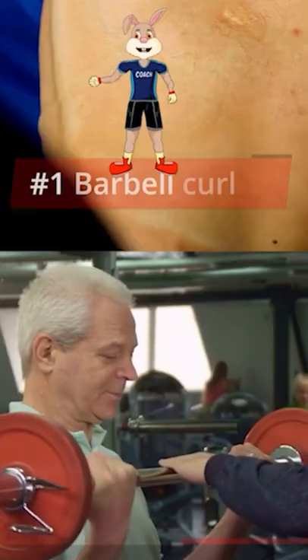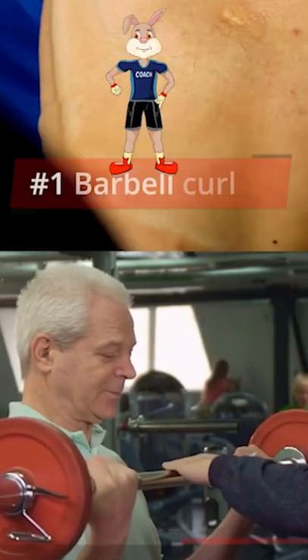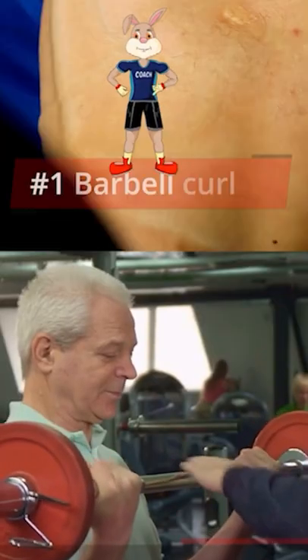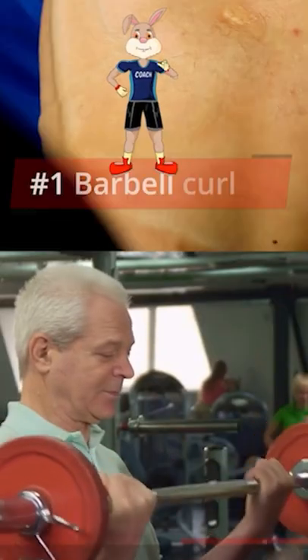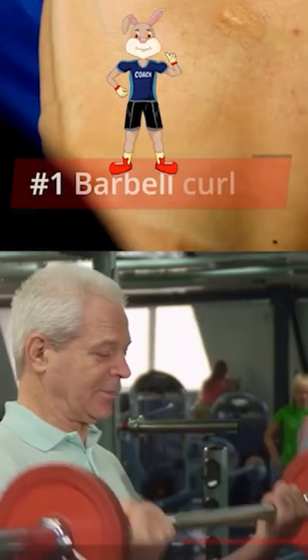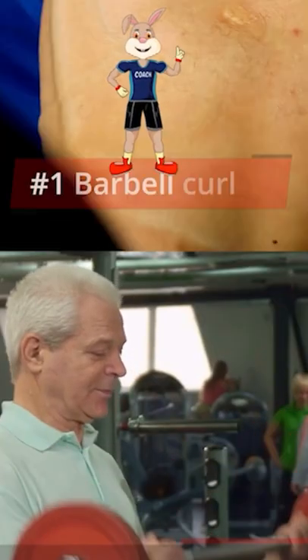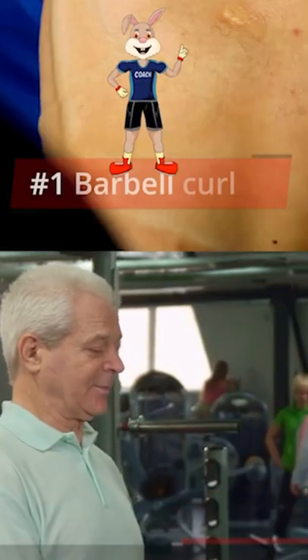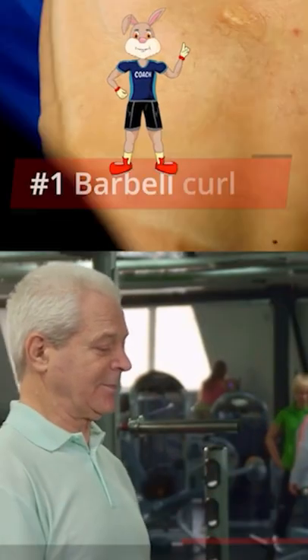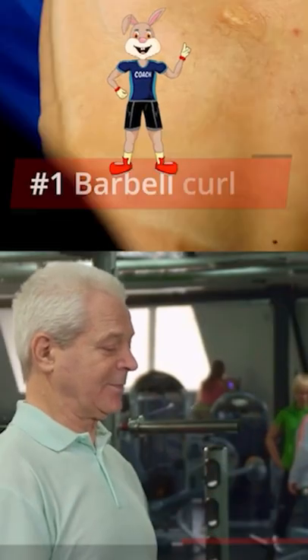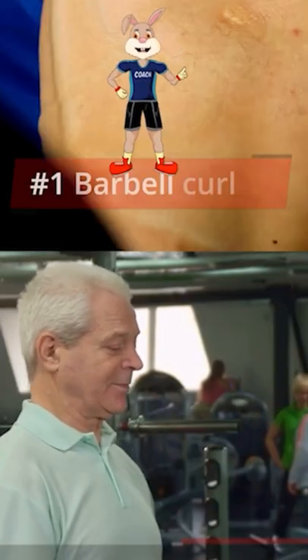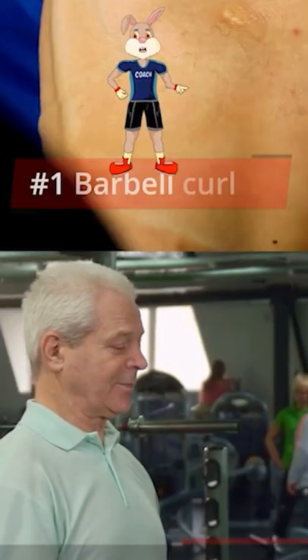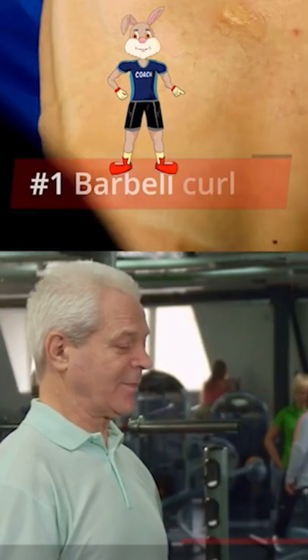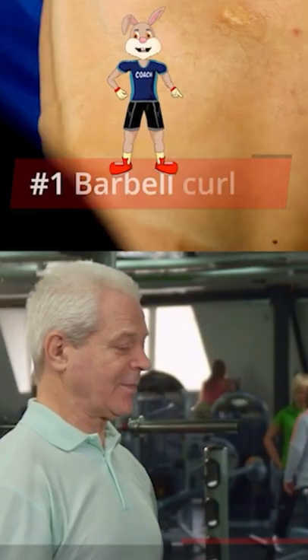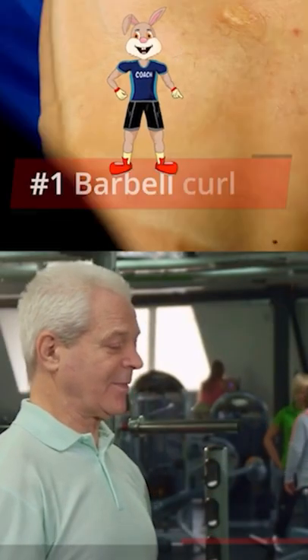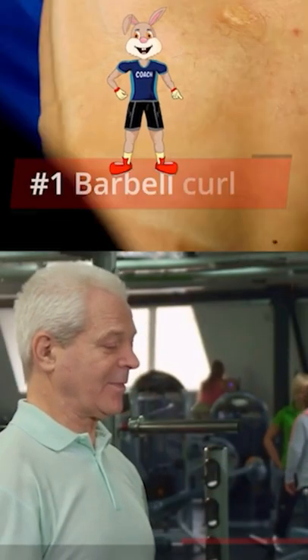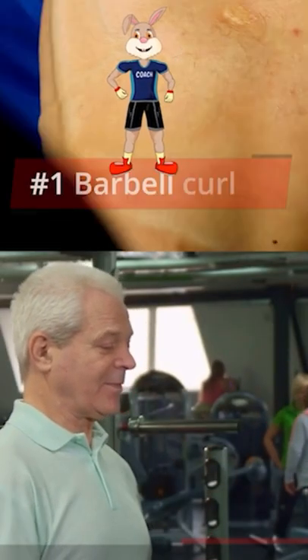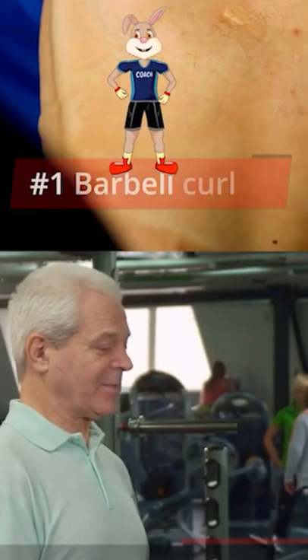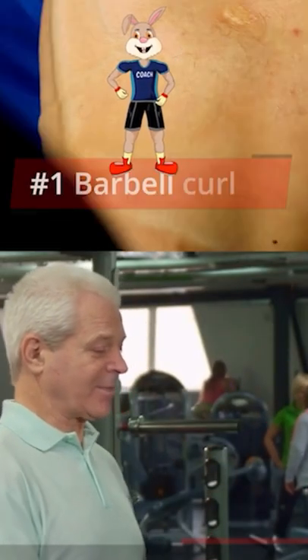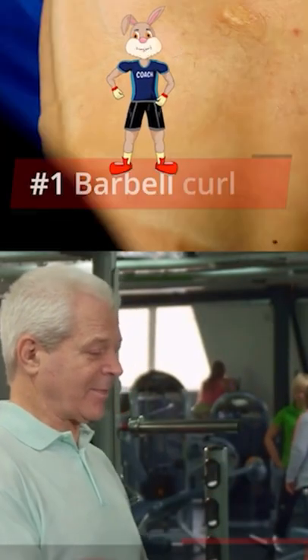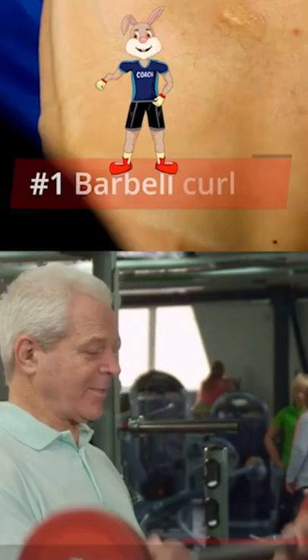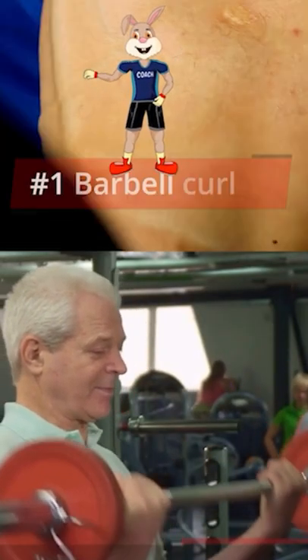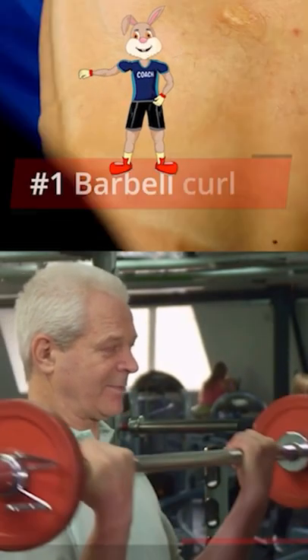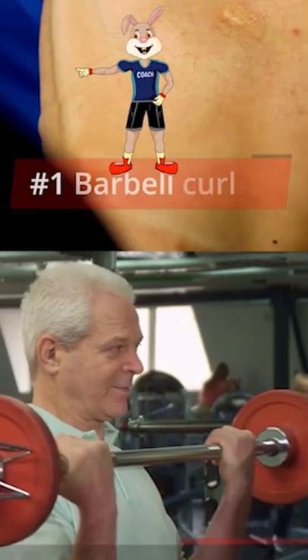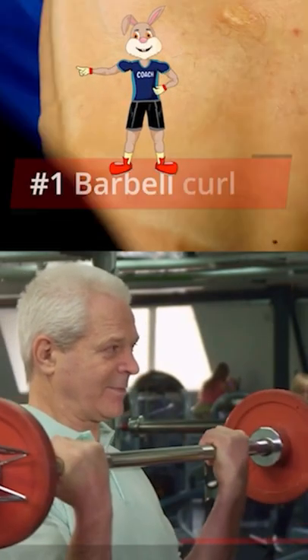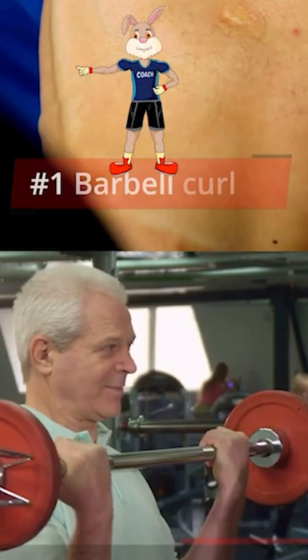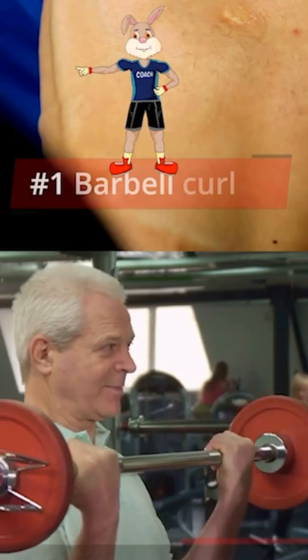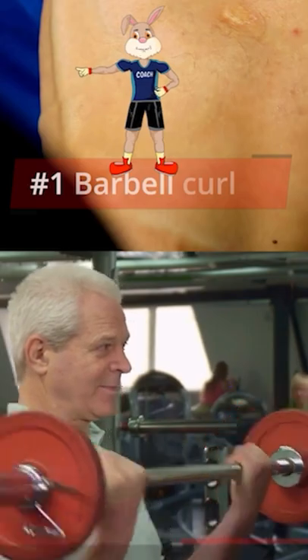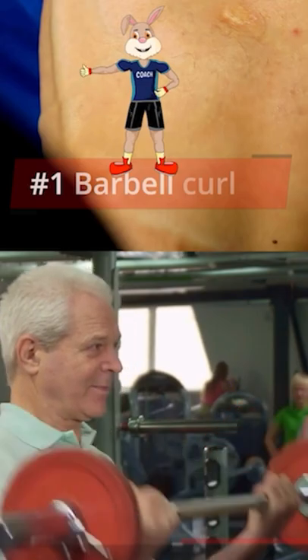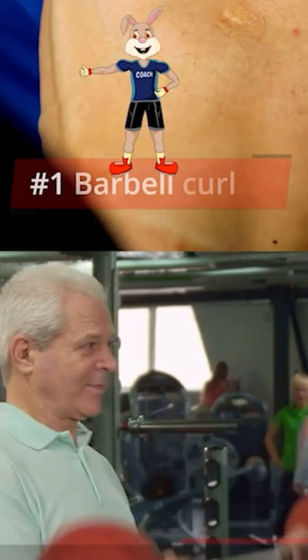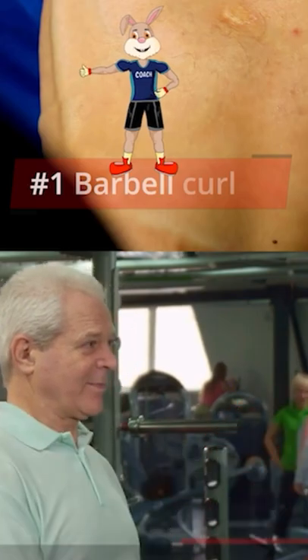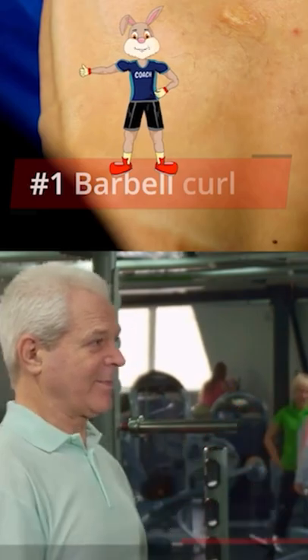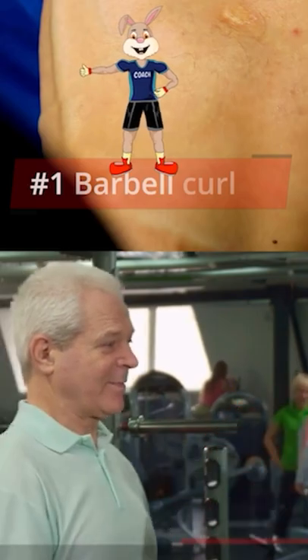Tip. At the top of the curl, hold and actively squeeze your biceps. You've got this.